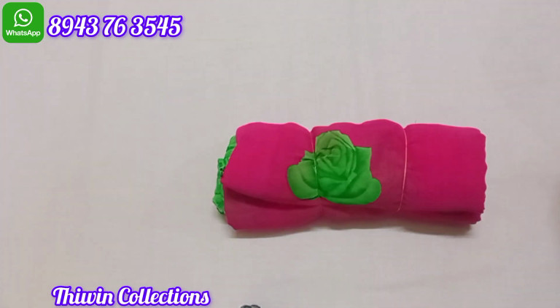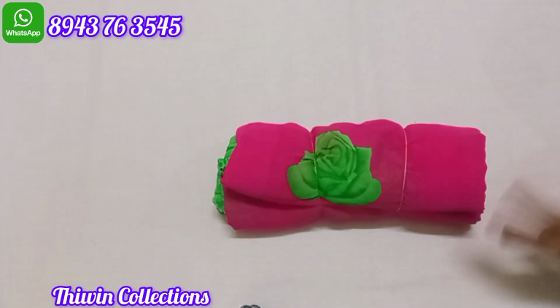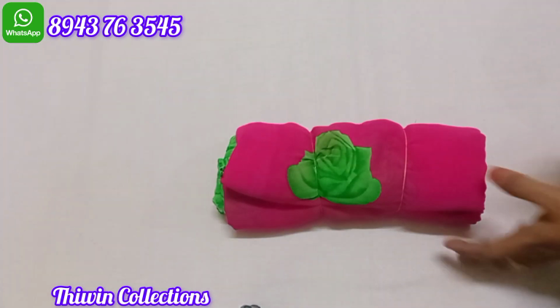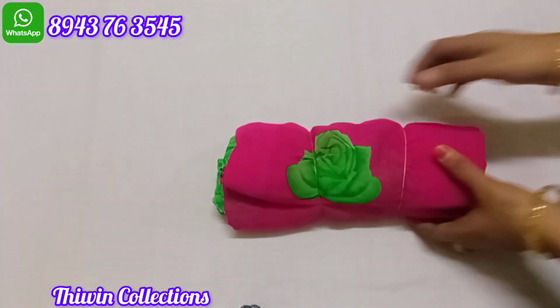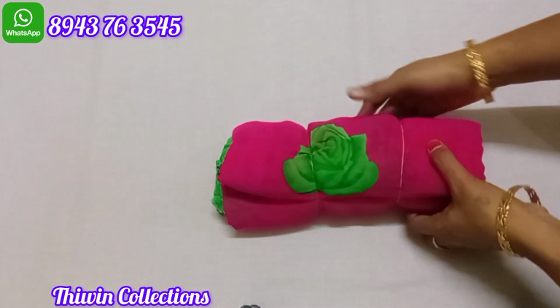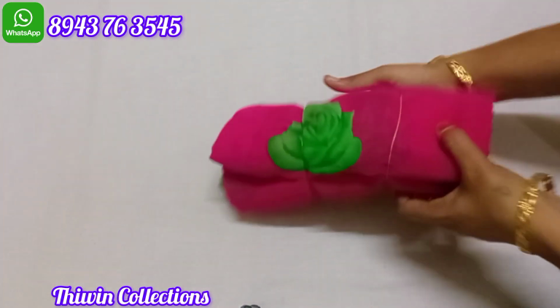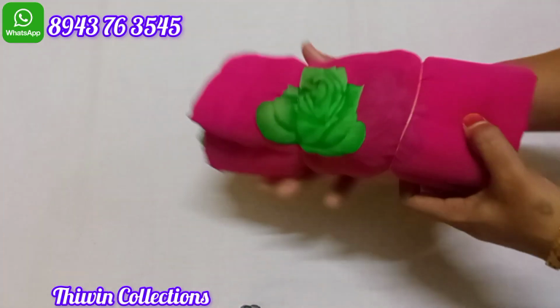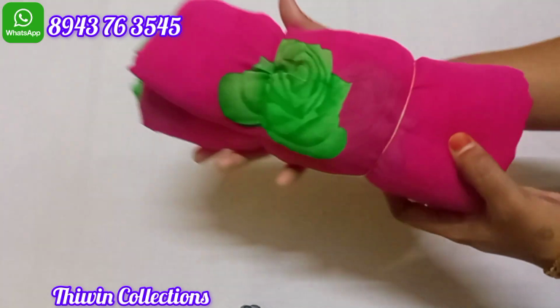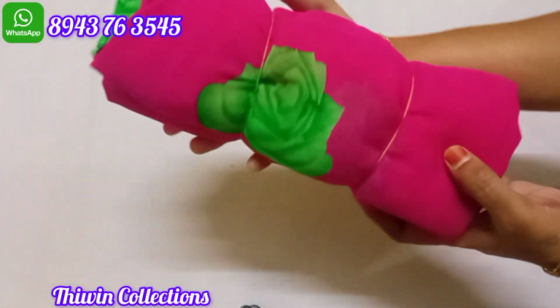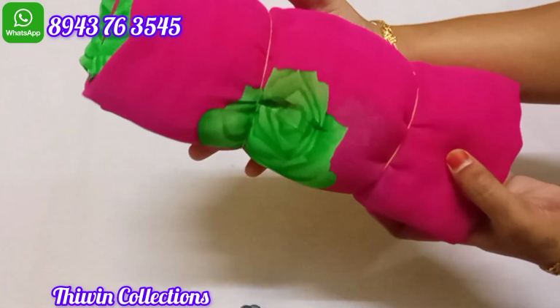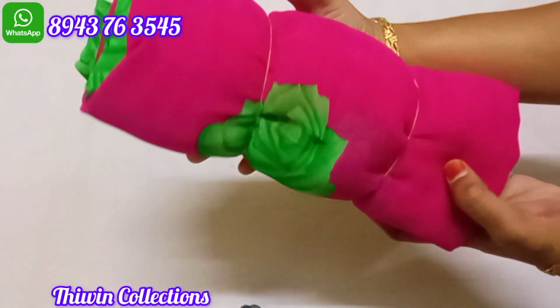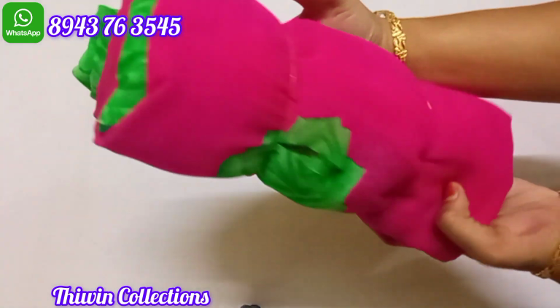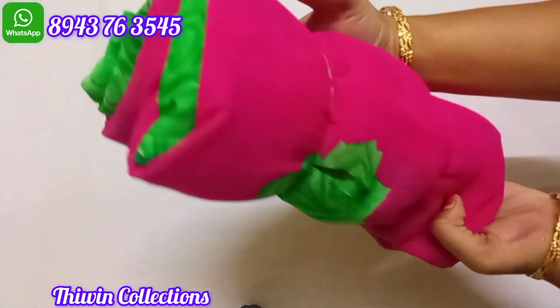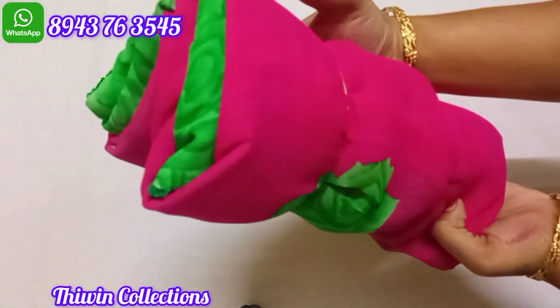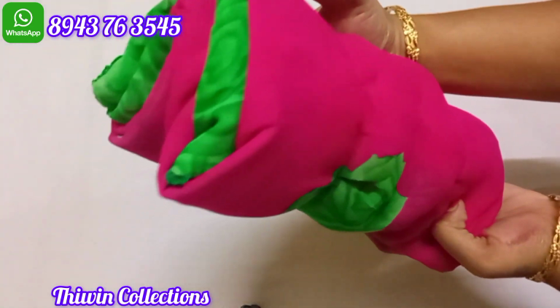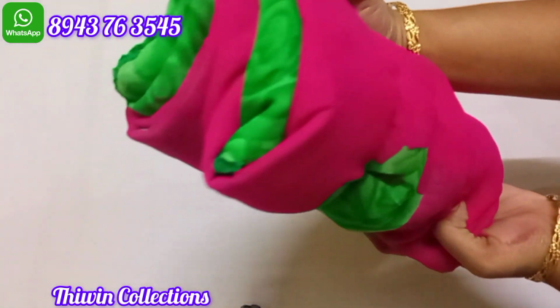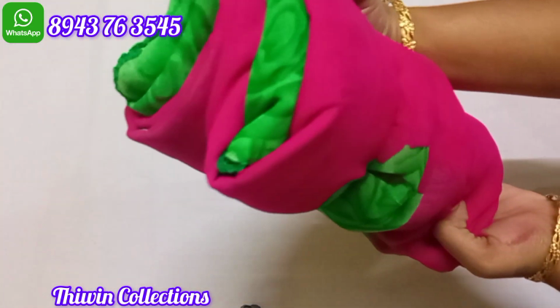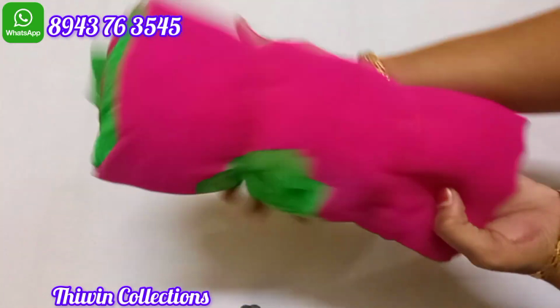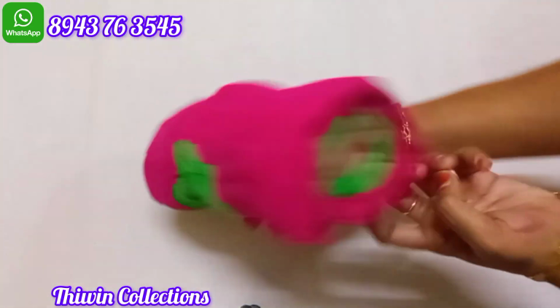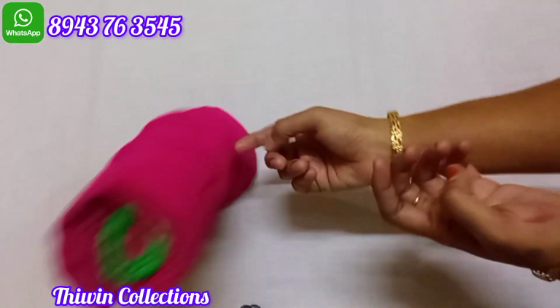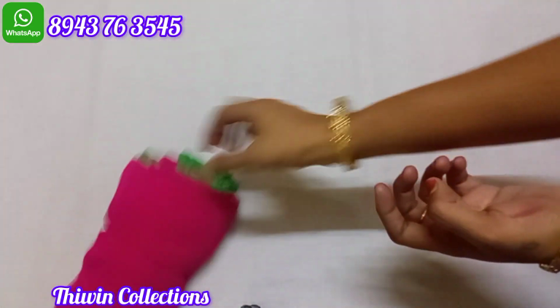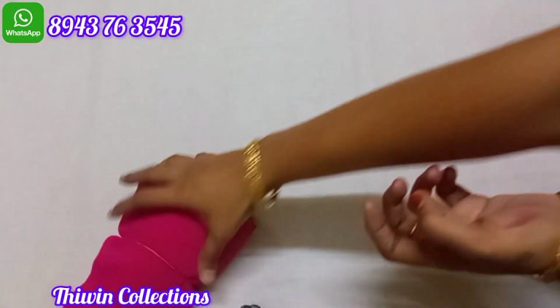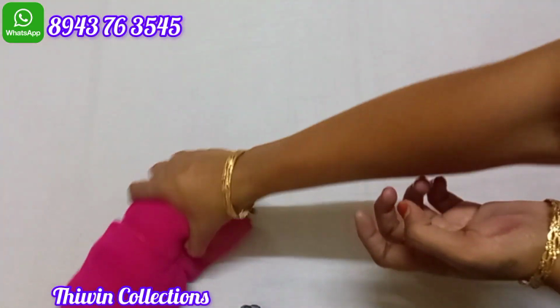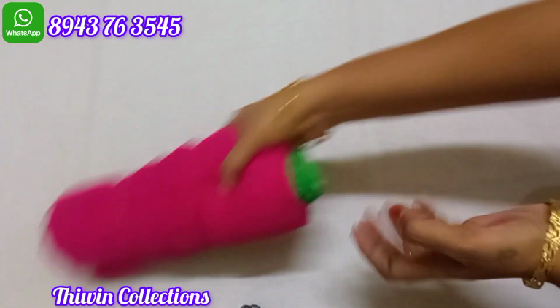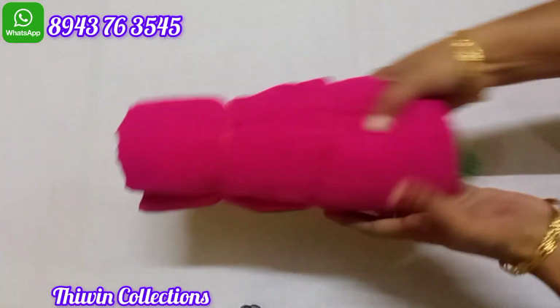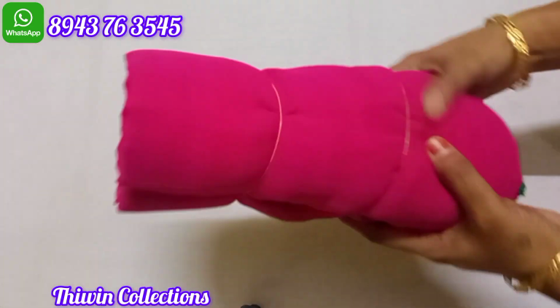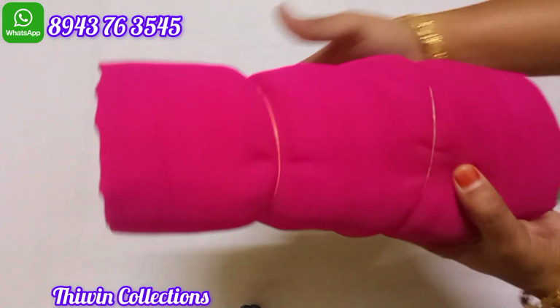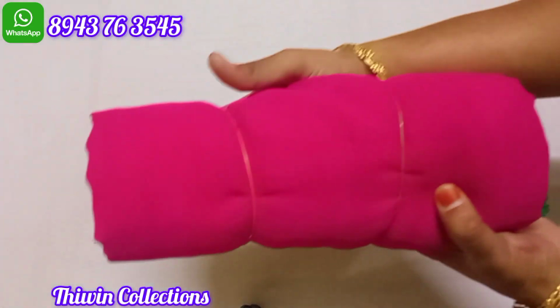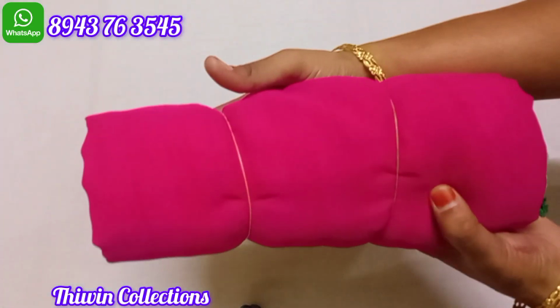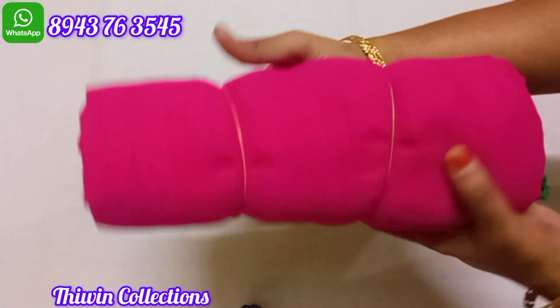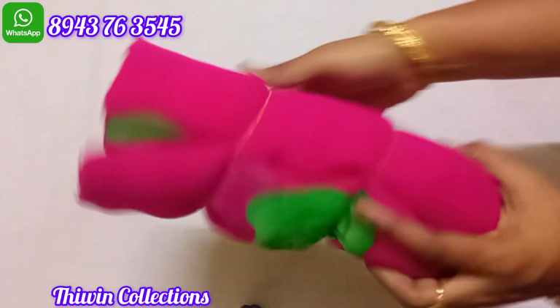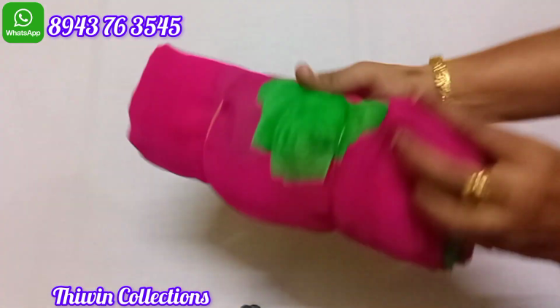Sari no. 4 — this is a pink and green color combination. This is a pink color. The sari is a pink color.